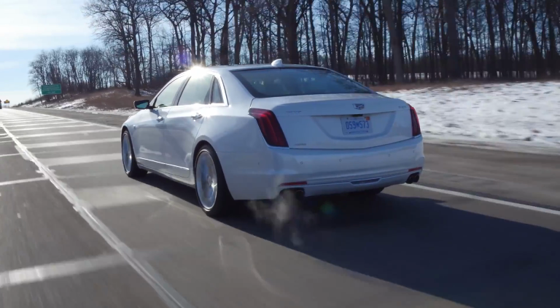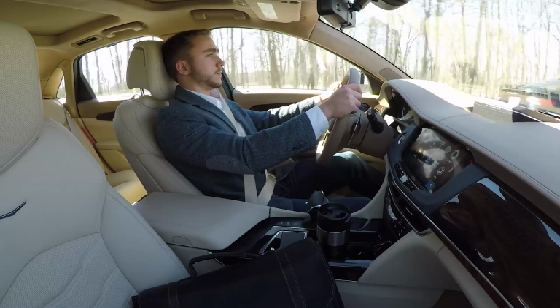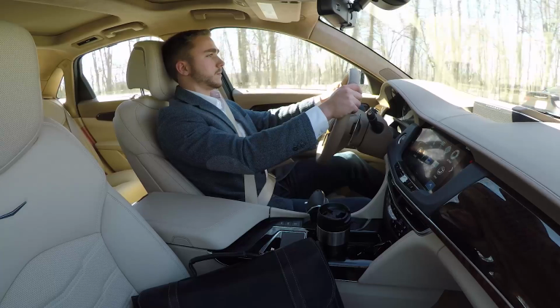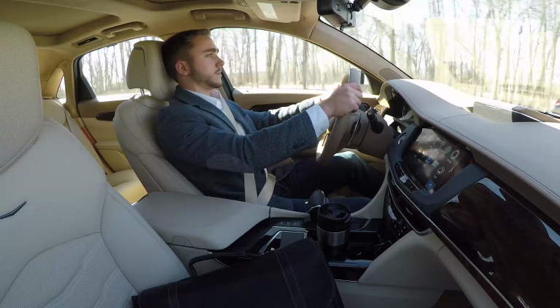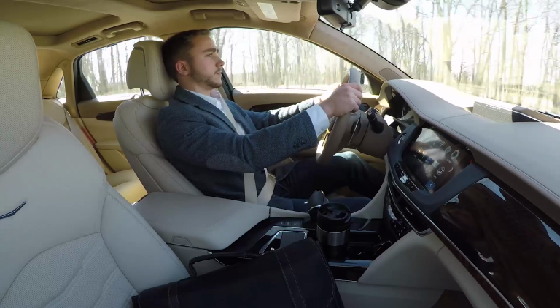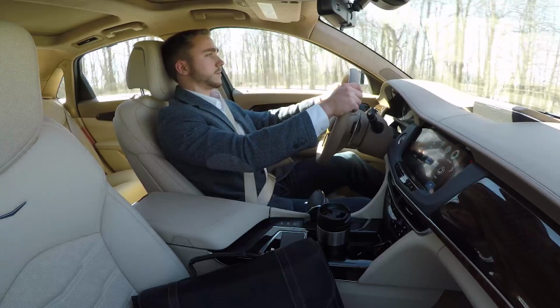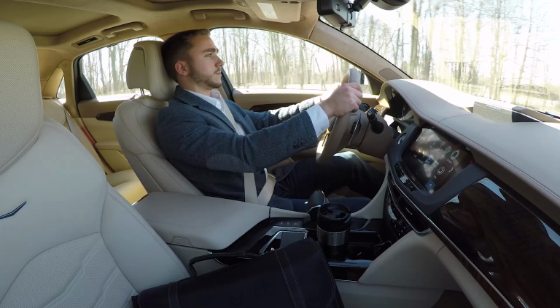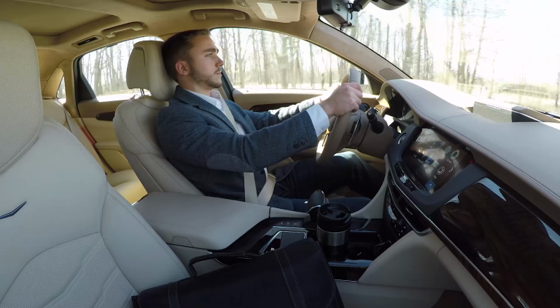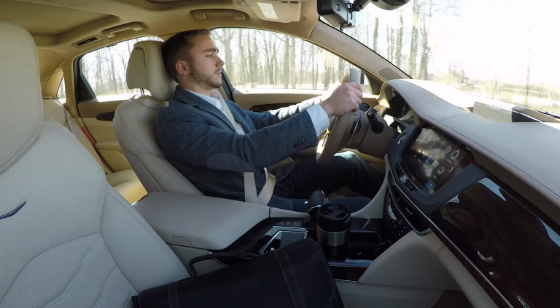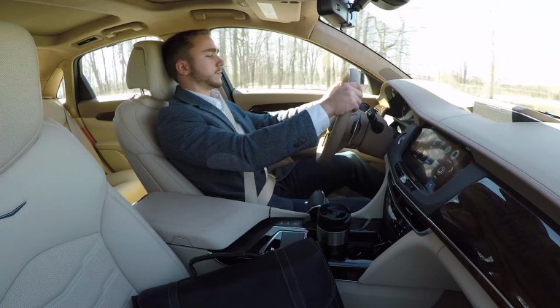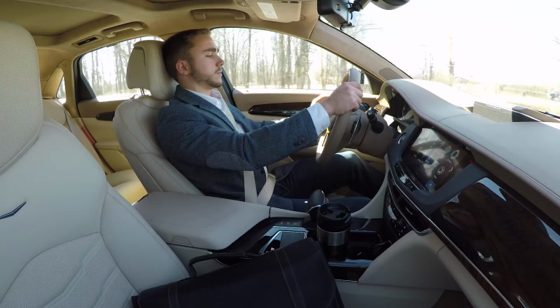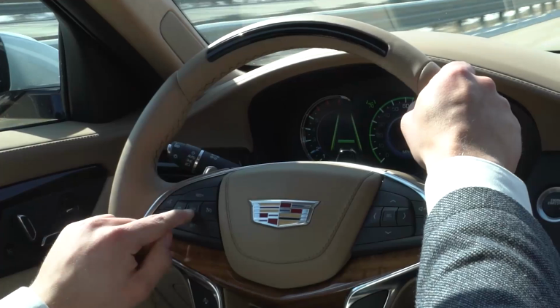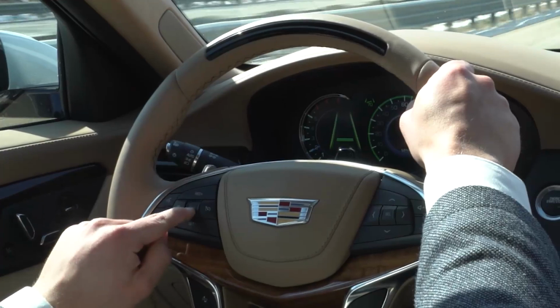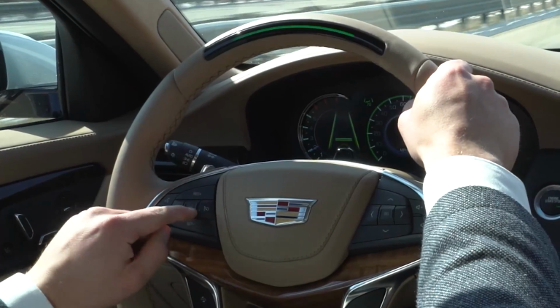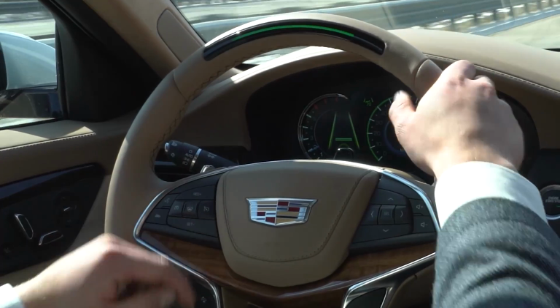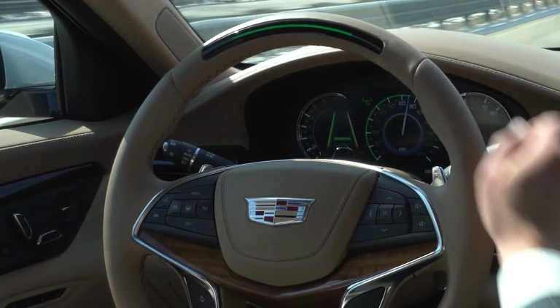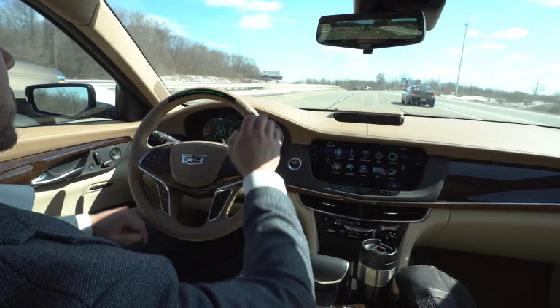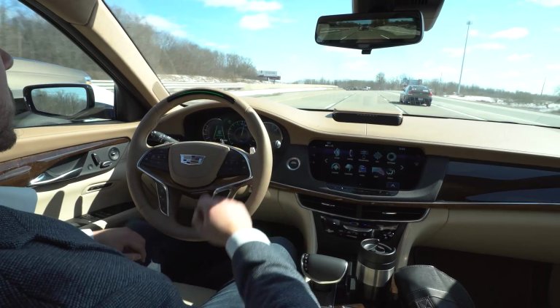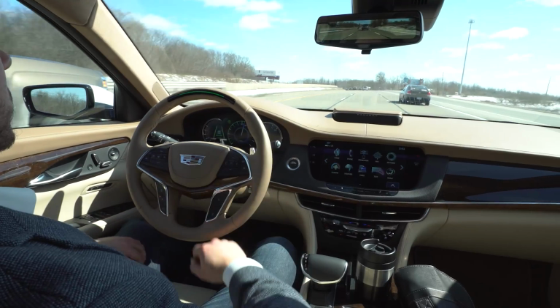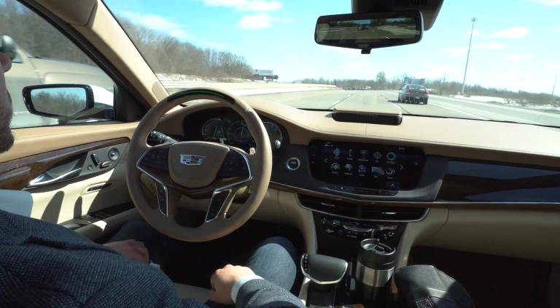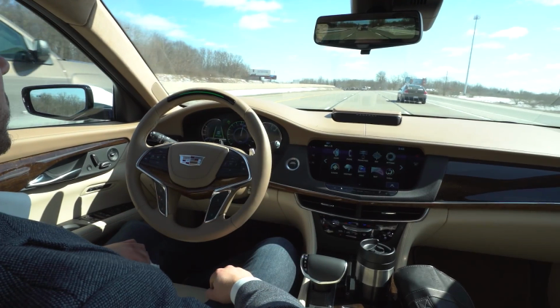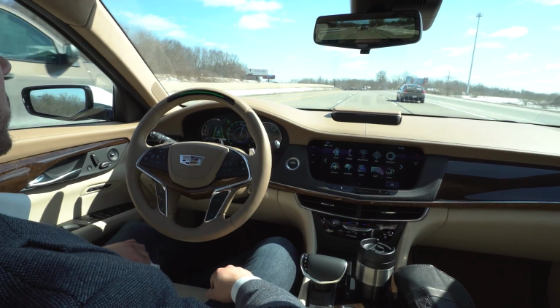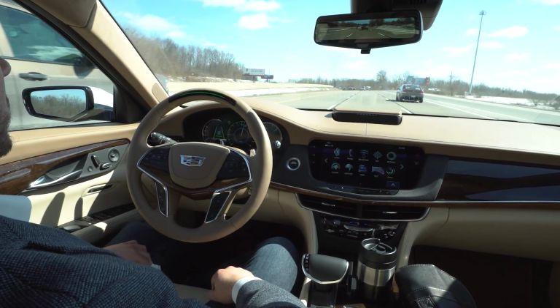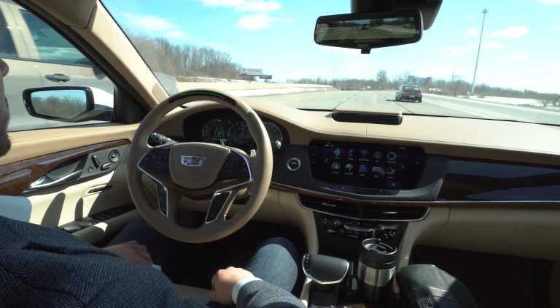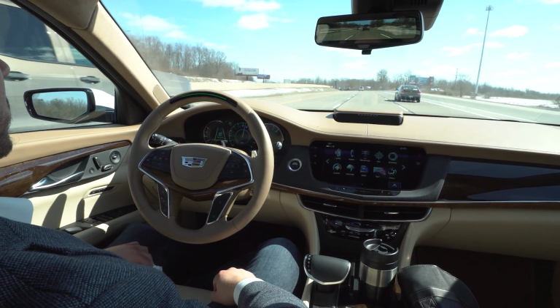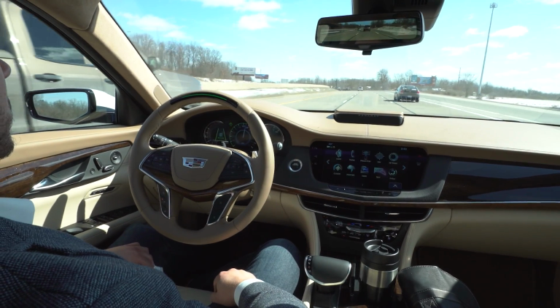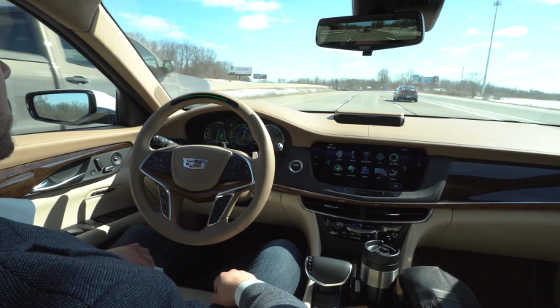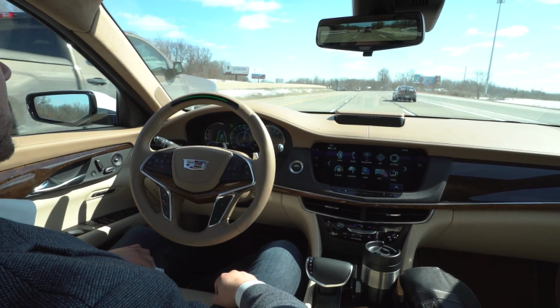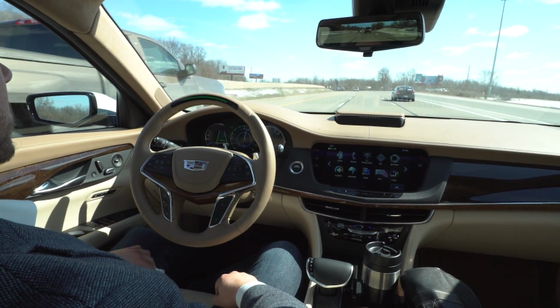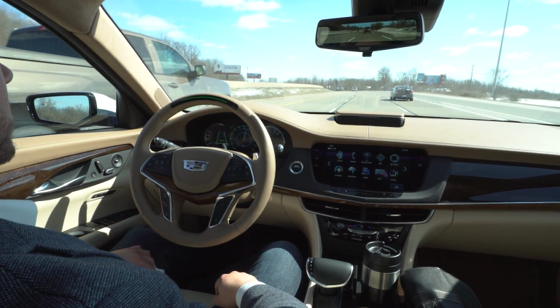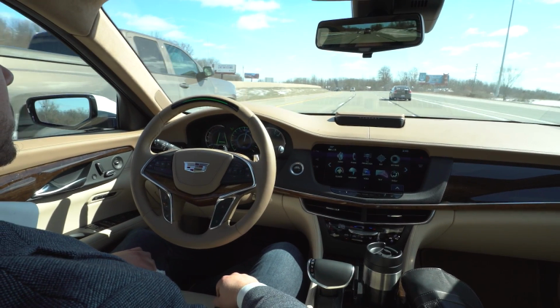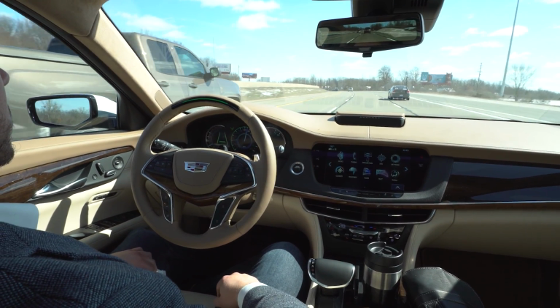Cadillac's new Super Cruise is here to assist you, delivering the first true hands-free driving experience.